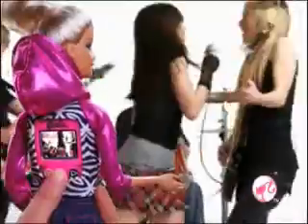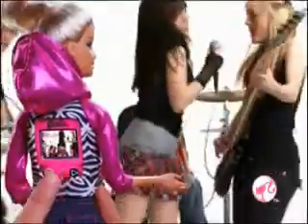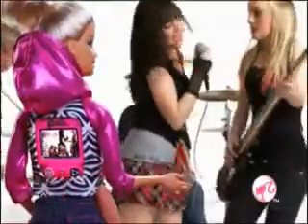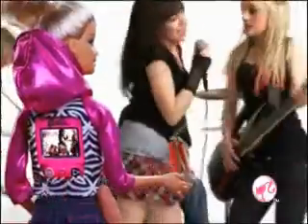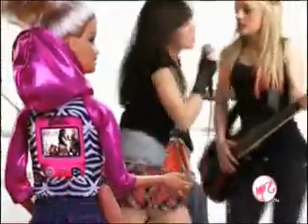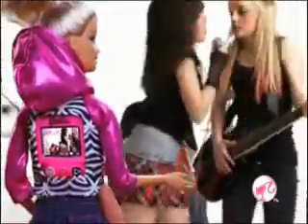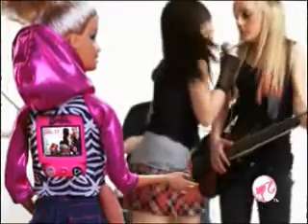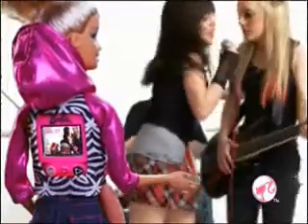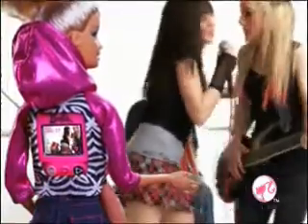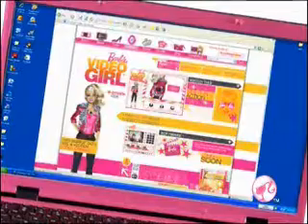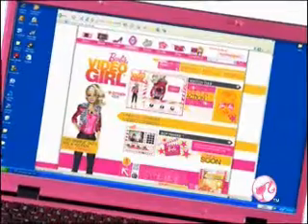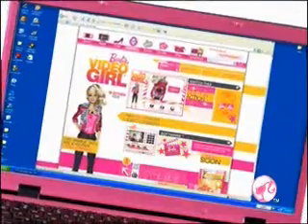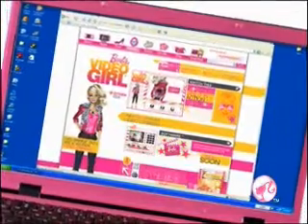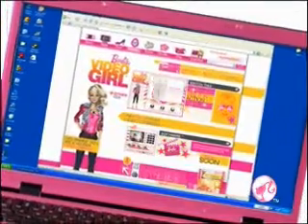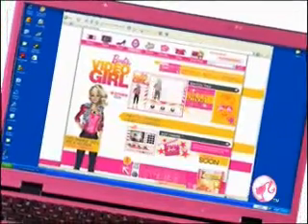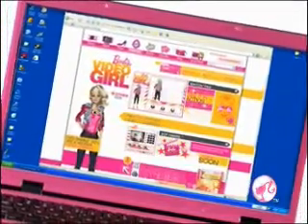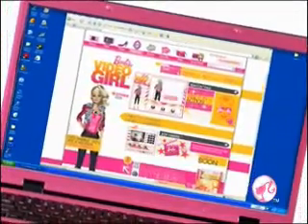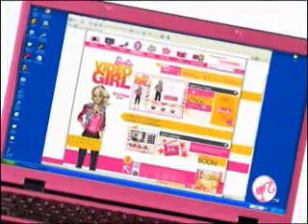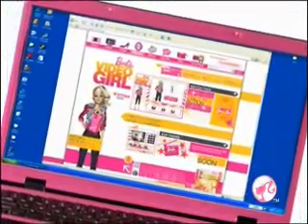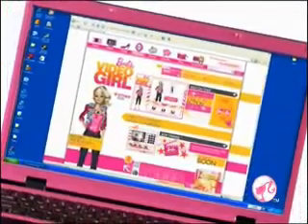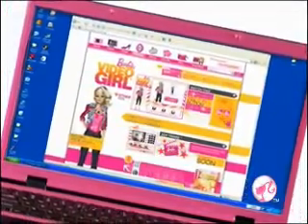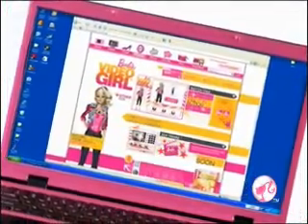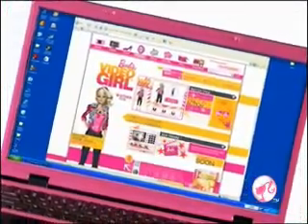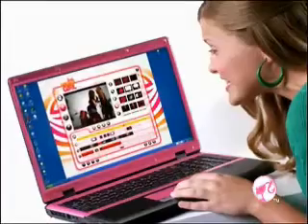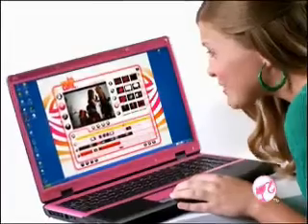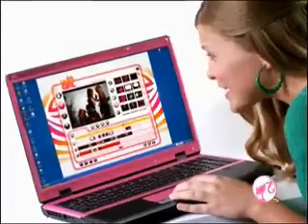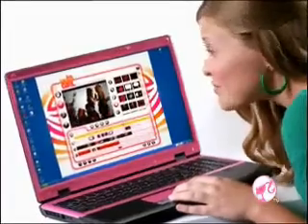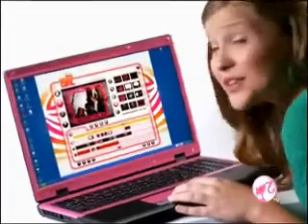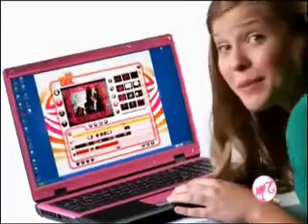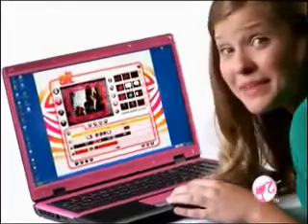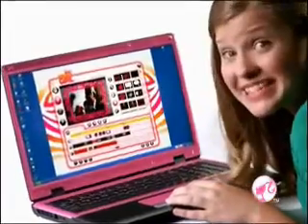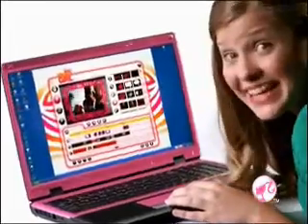Barbie records video and sound. Then I go to Barbie.com slash video girl to make it a movie on my PC.